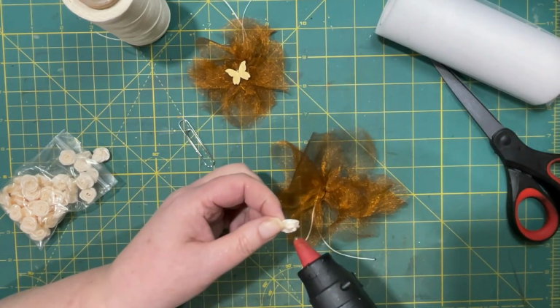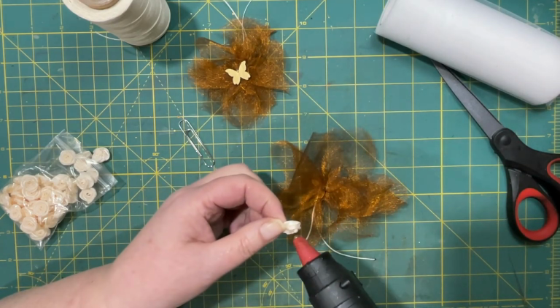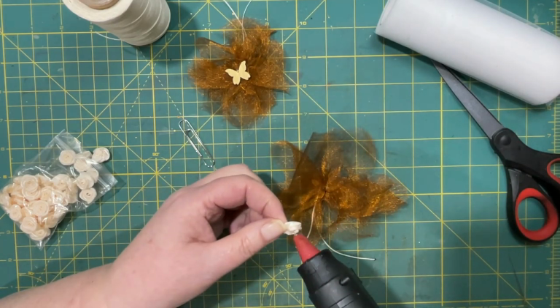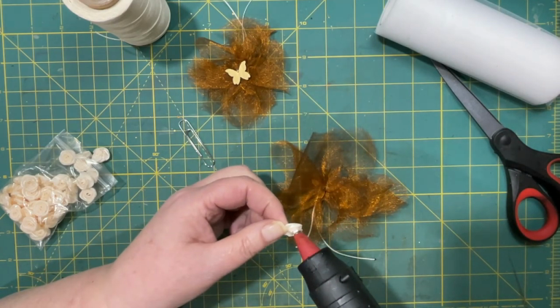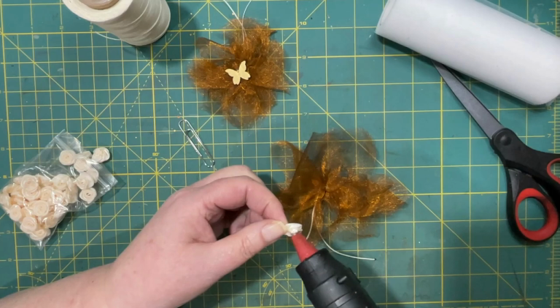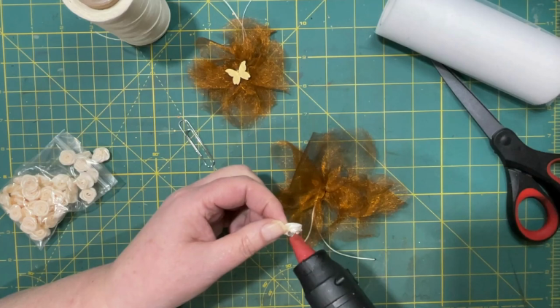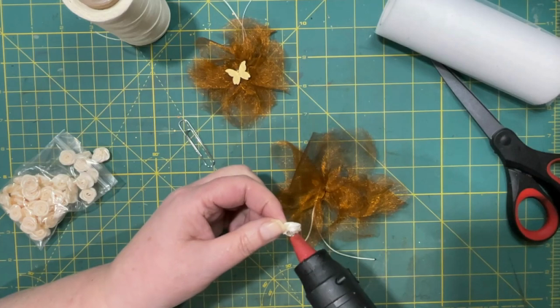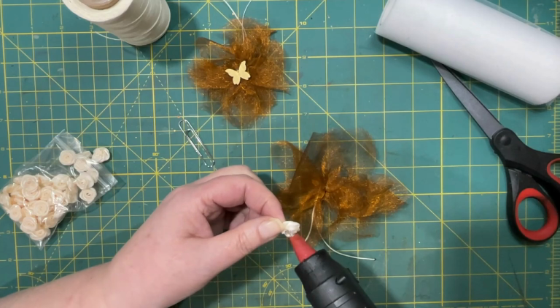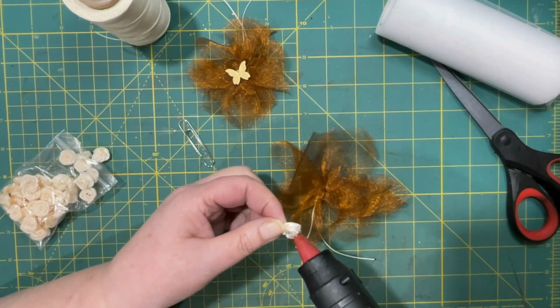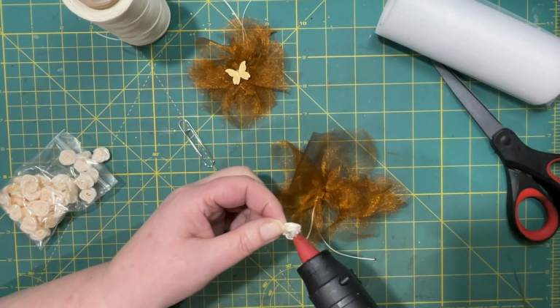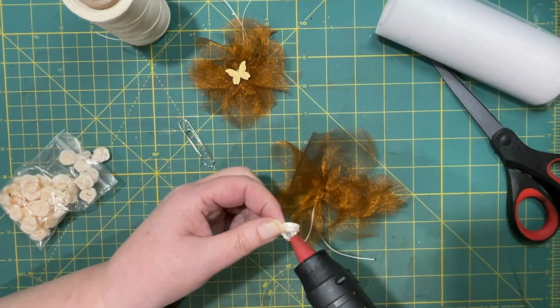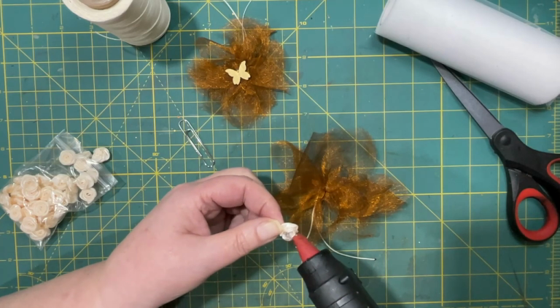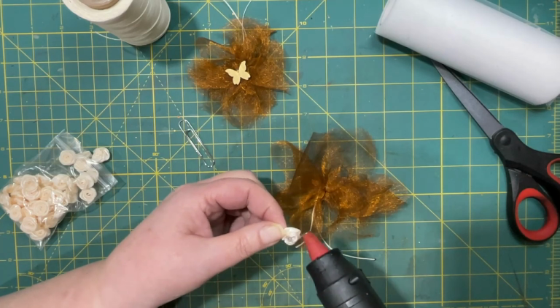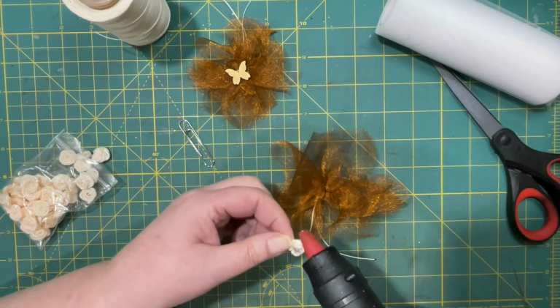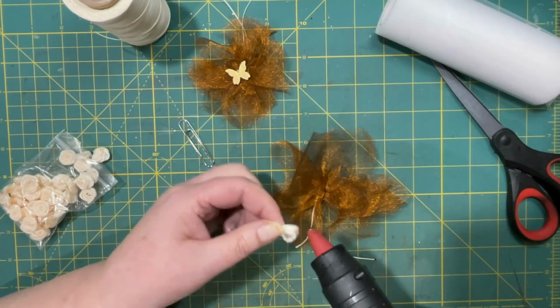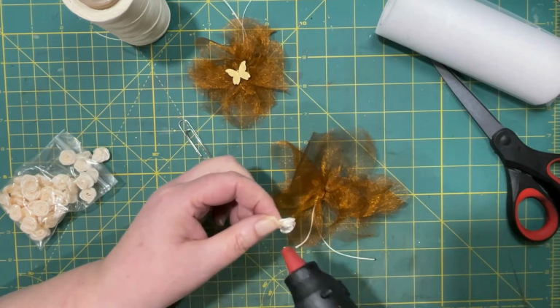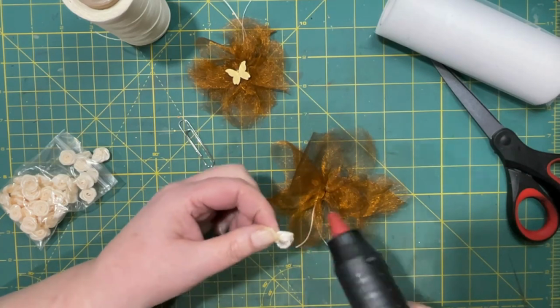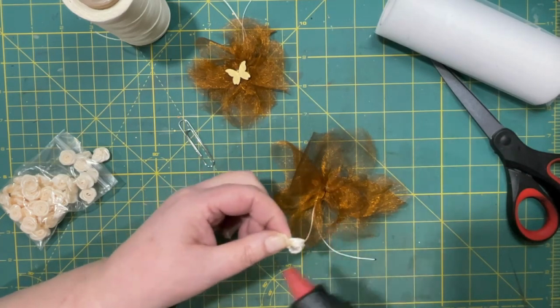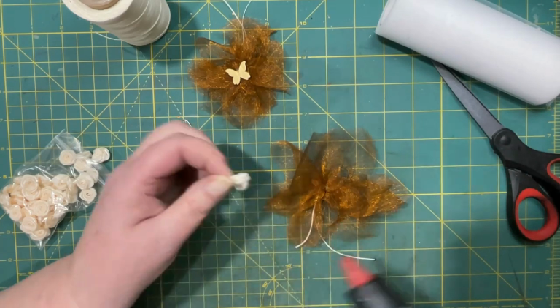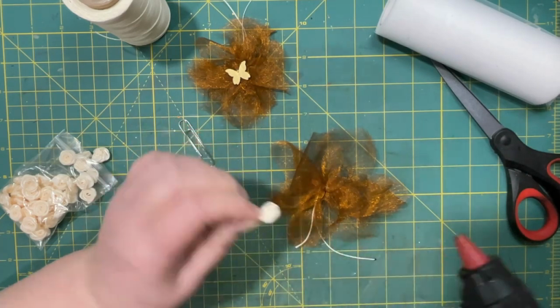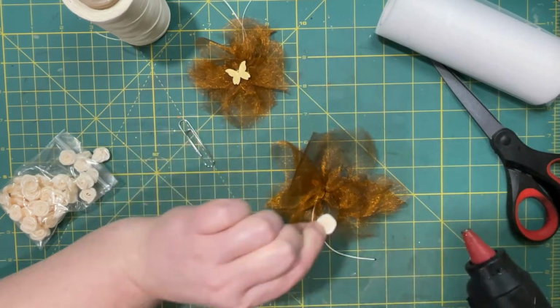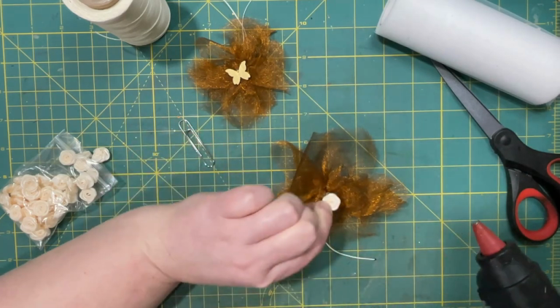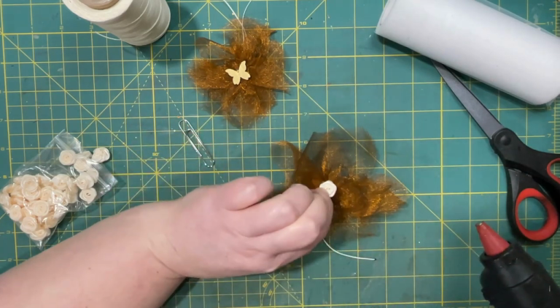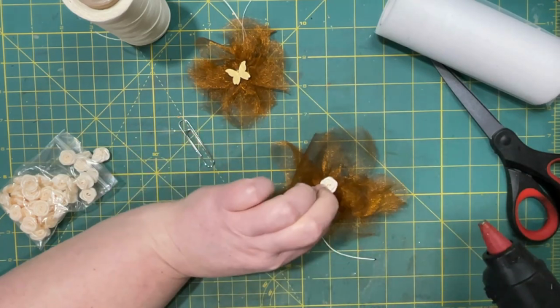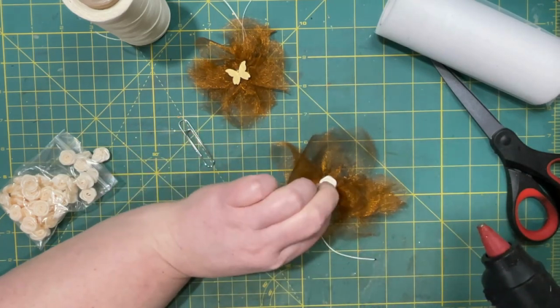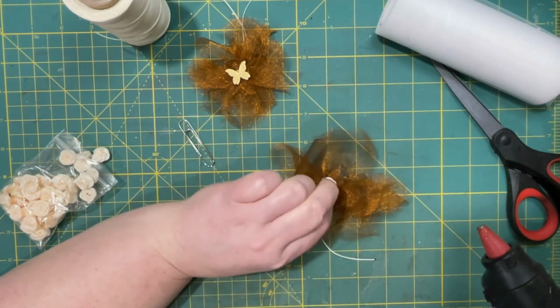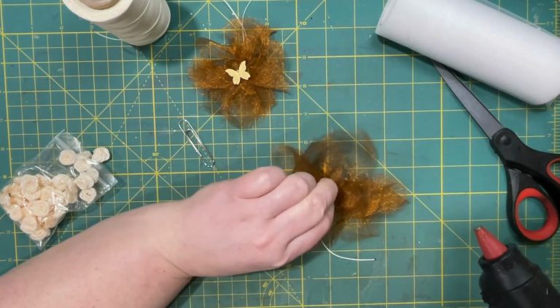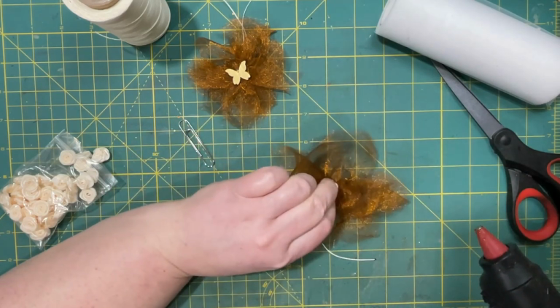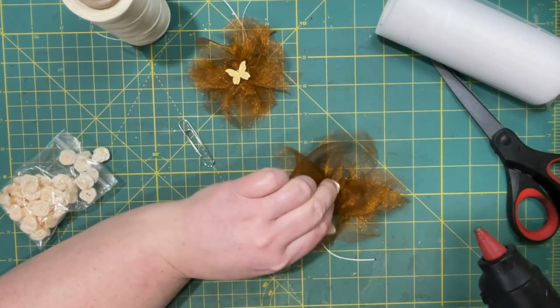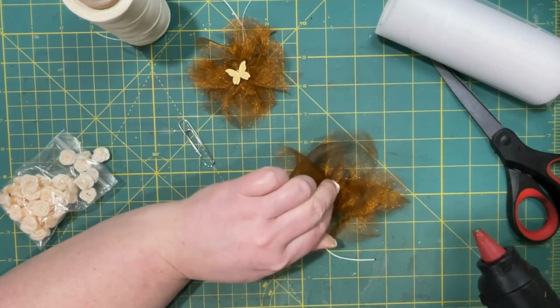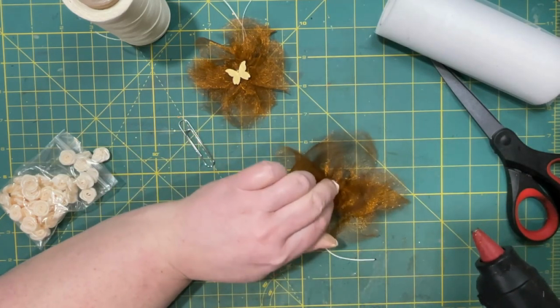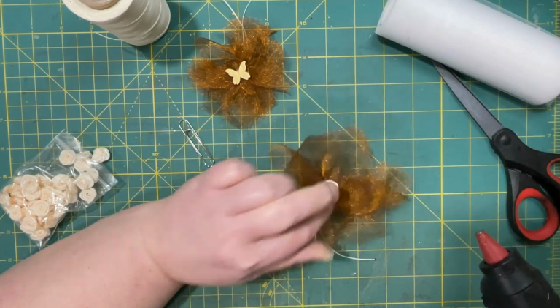I'll put the hot glue all around the little center piece here, and then just plop it down.